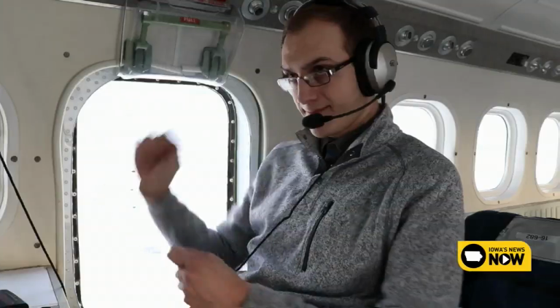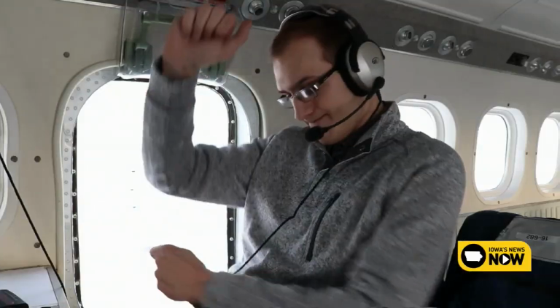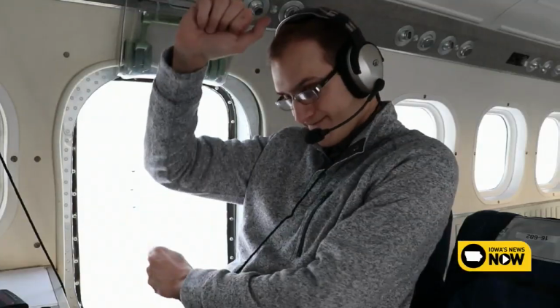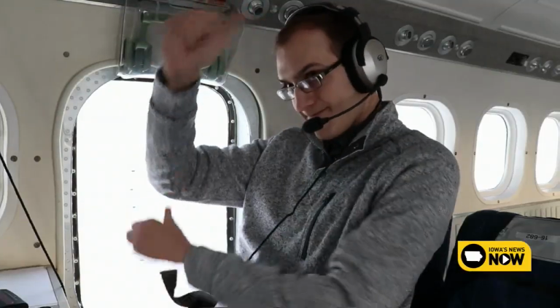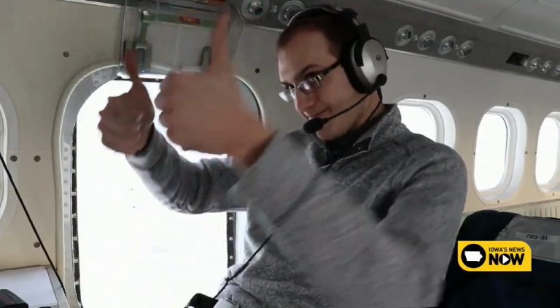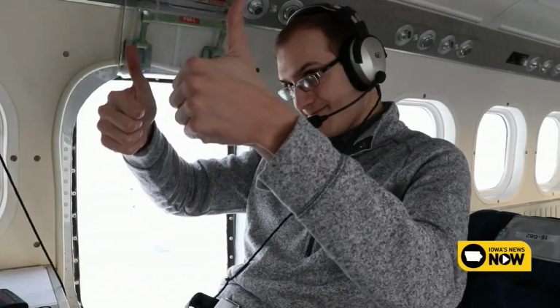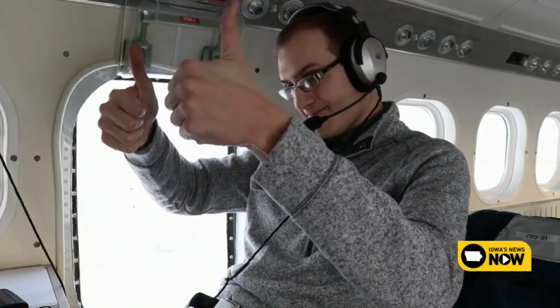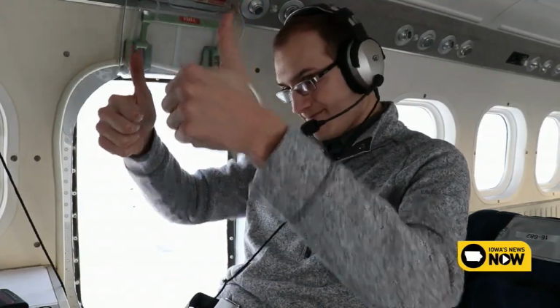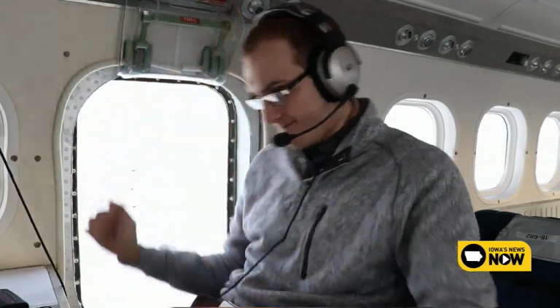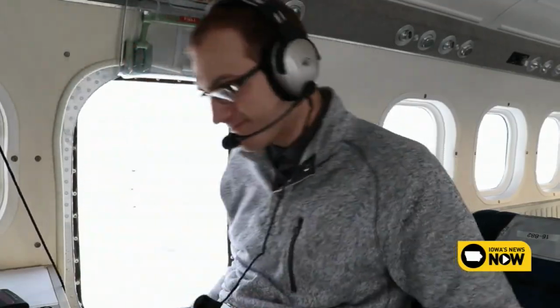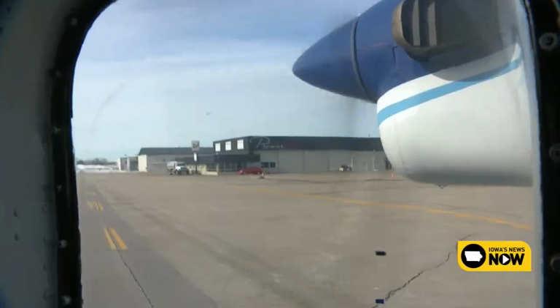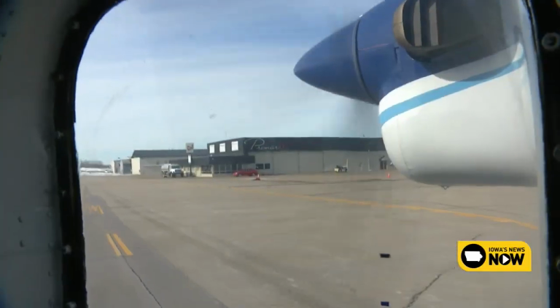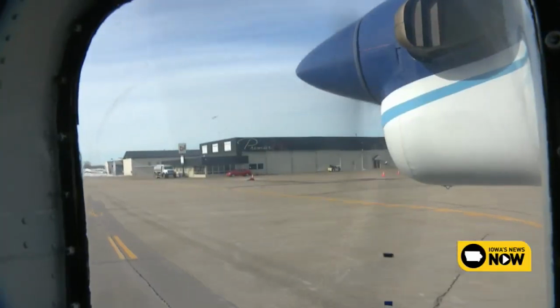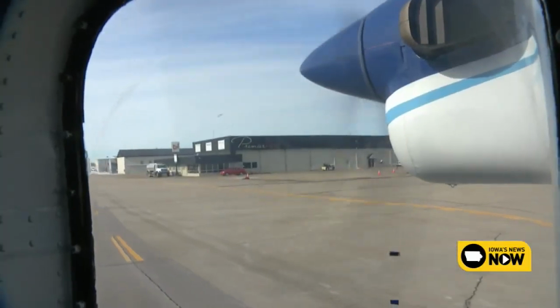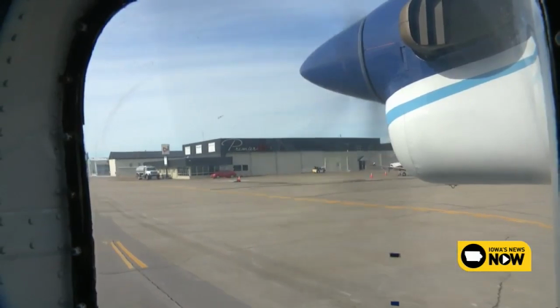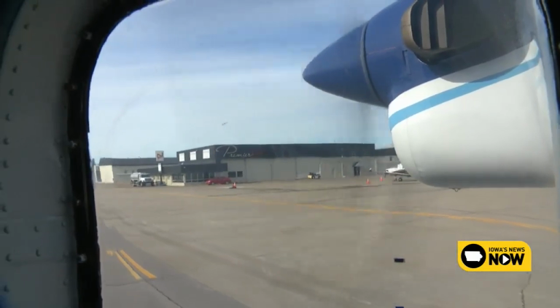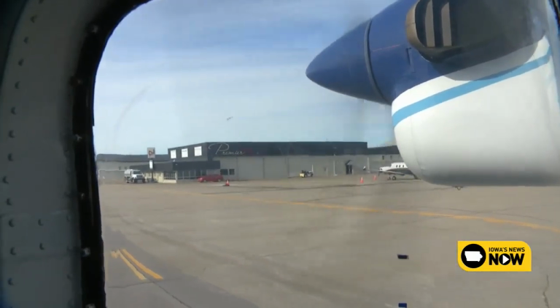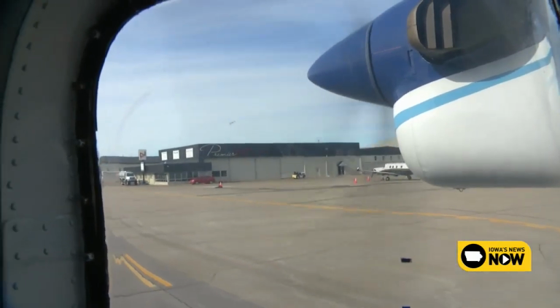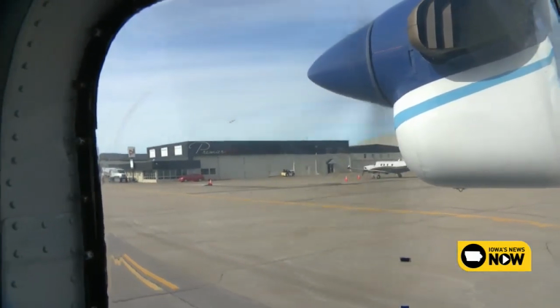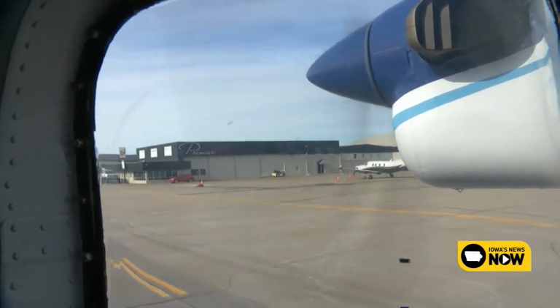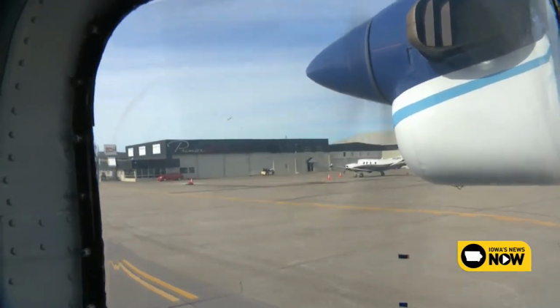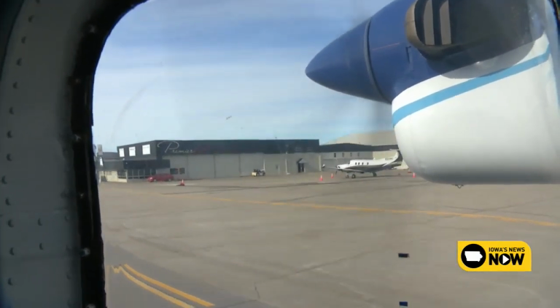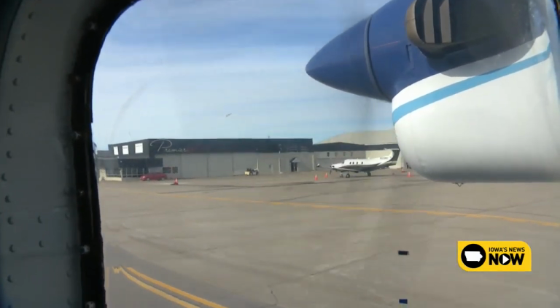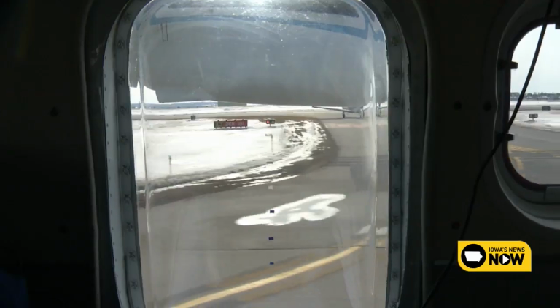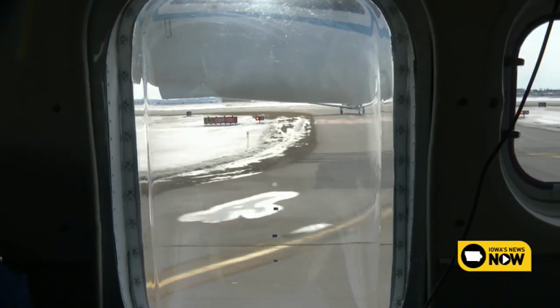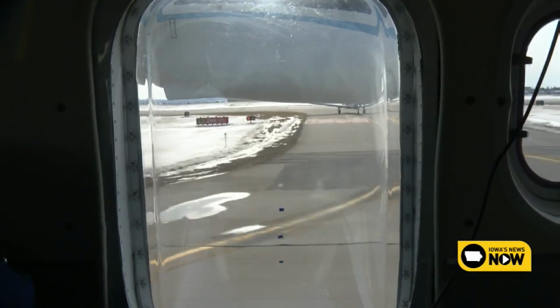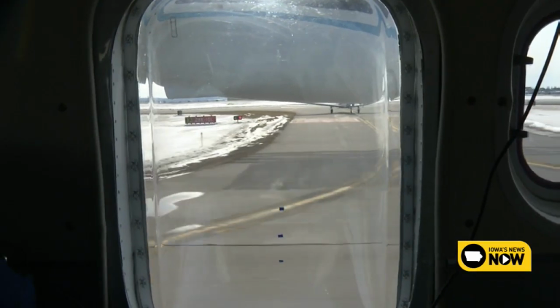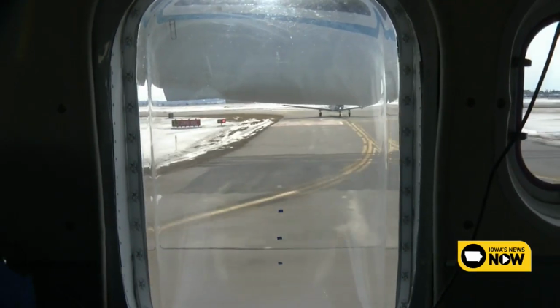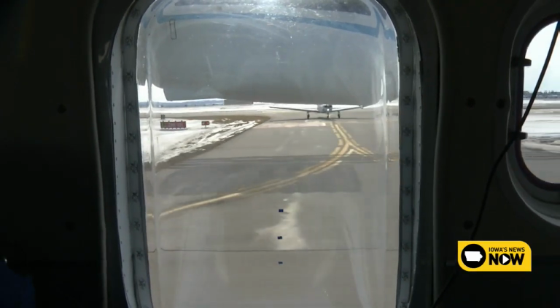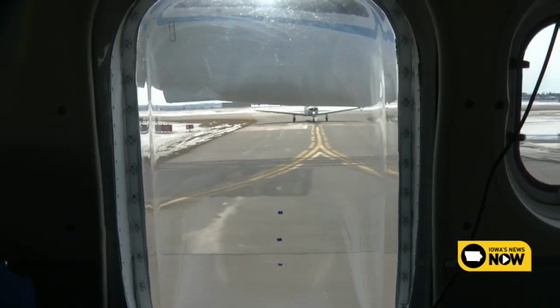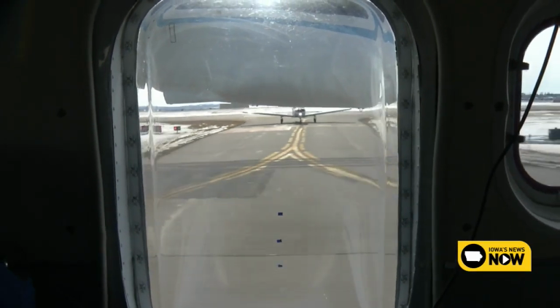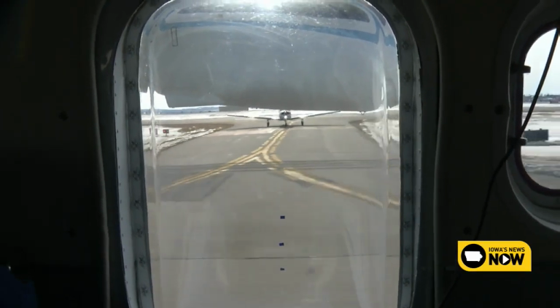This mission will be a four-hour trip. We'll be collecting data over areas the River Flood Forecast Center would like to know more about.